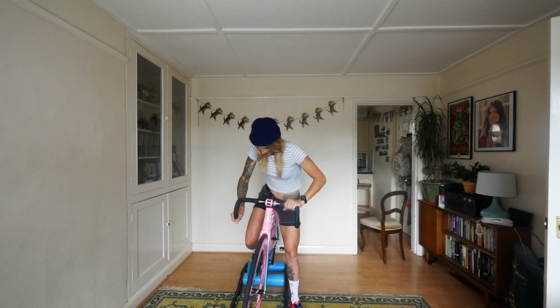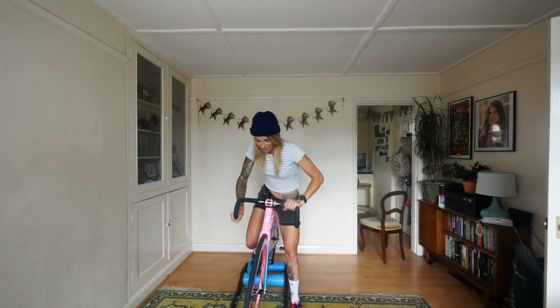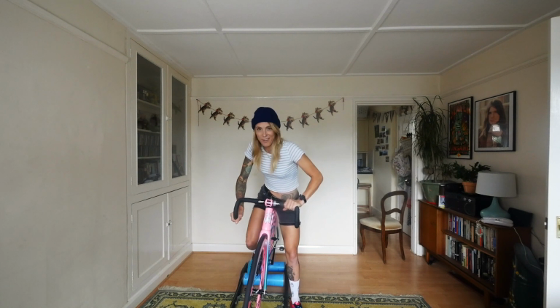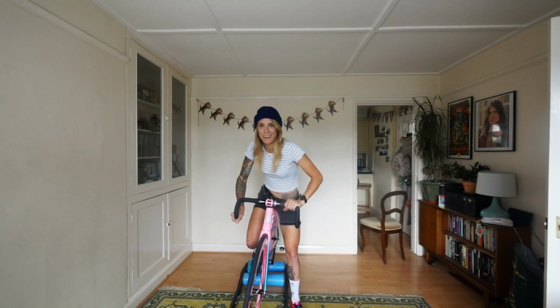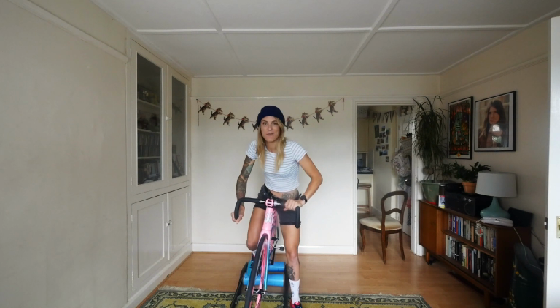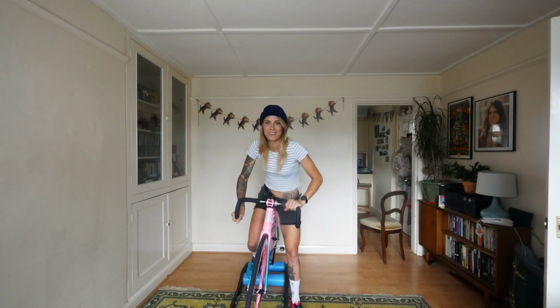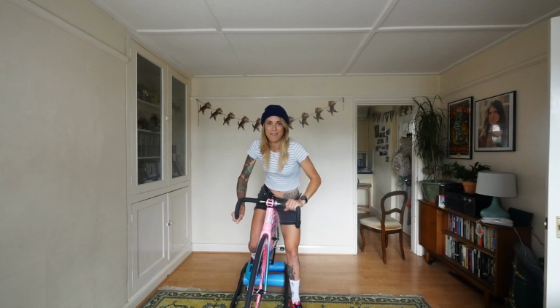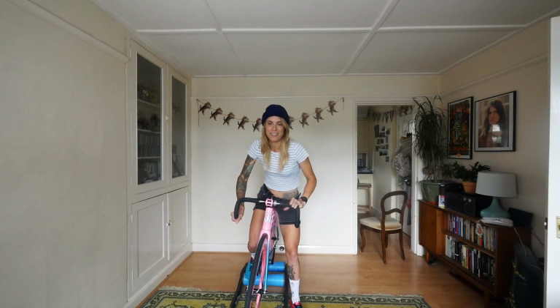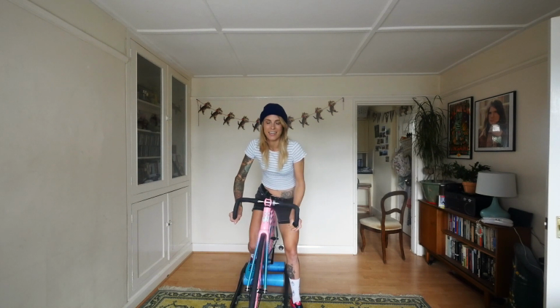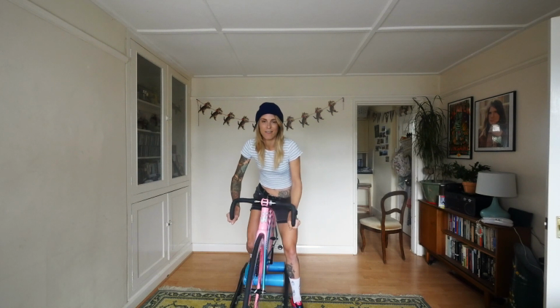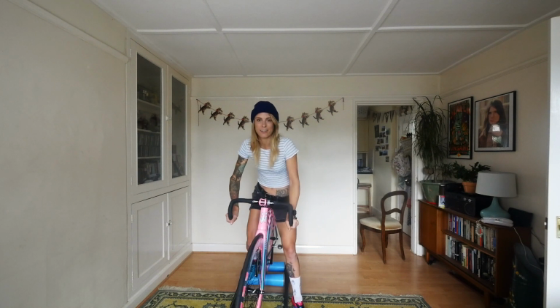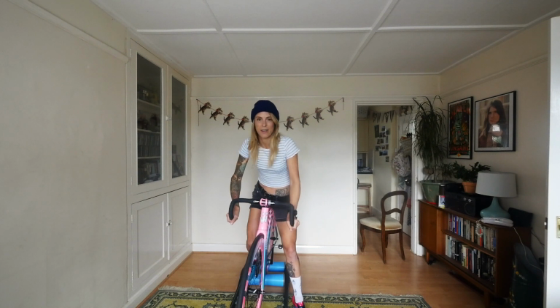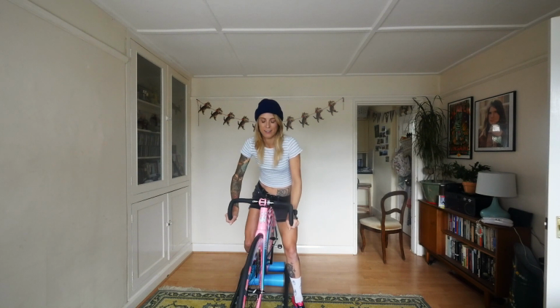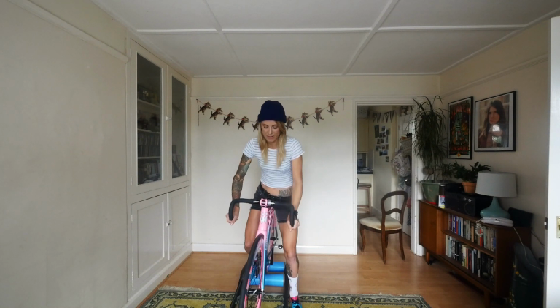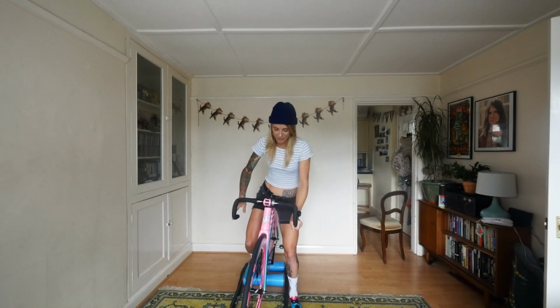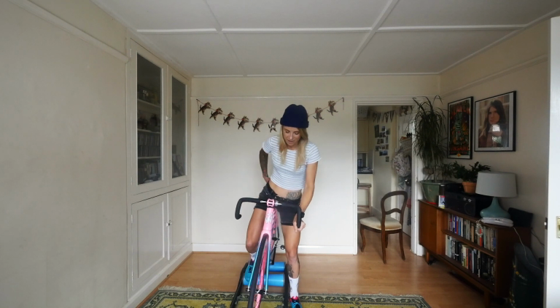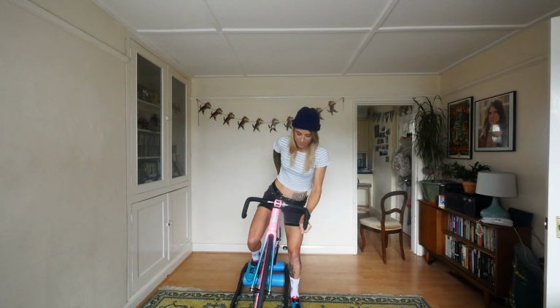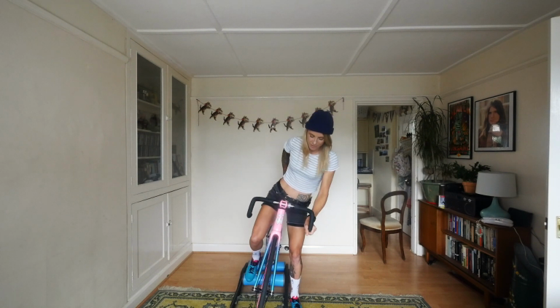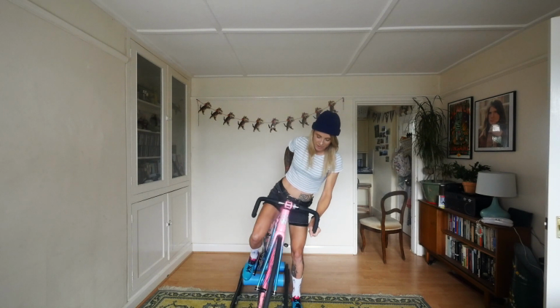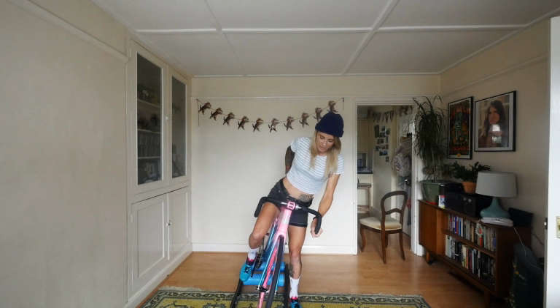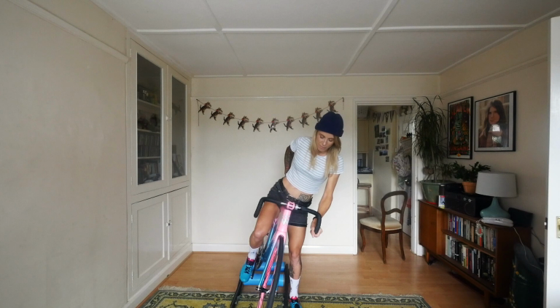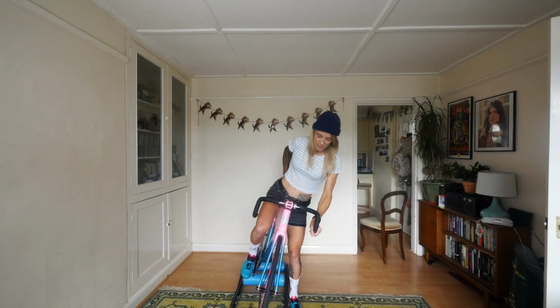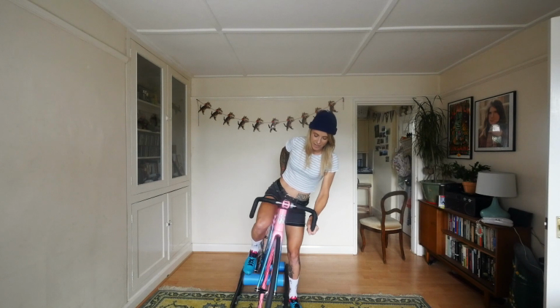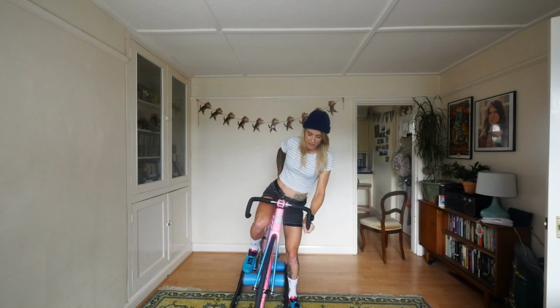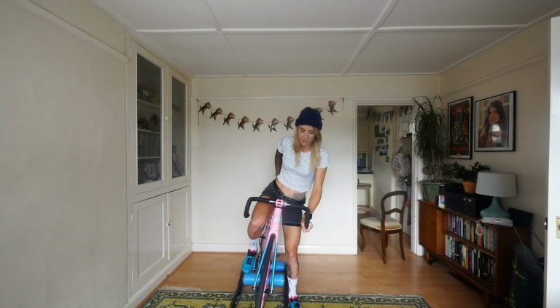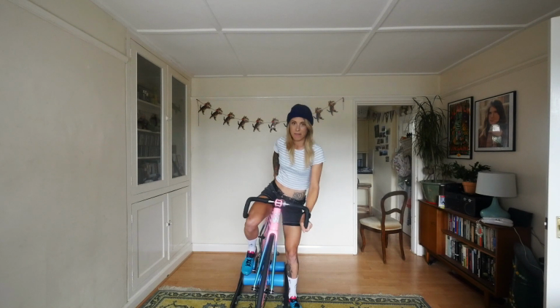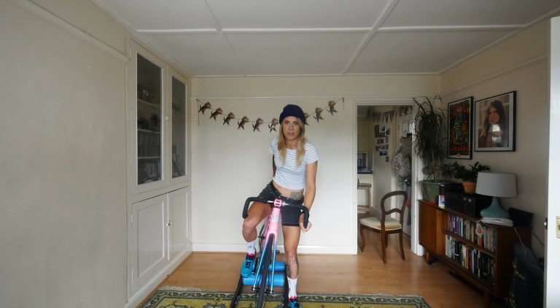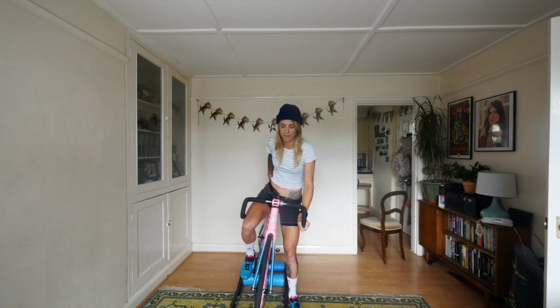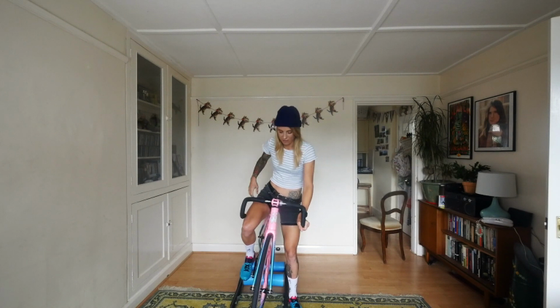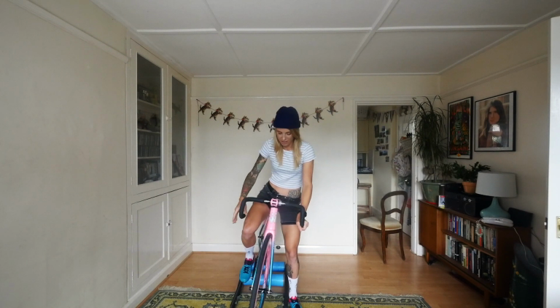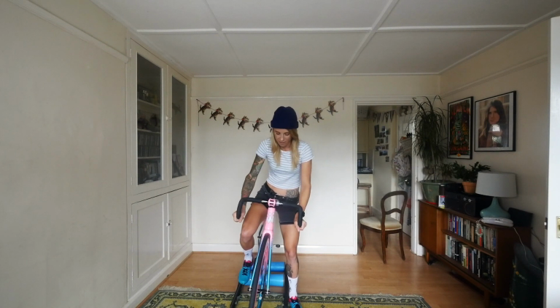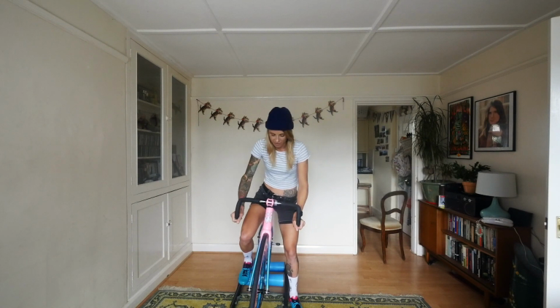I've got the world's heaviest gear on as well, because it's my race gearing, so I don't know if that's going to make it harder.